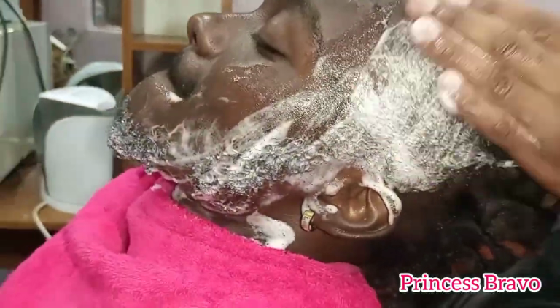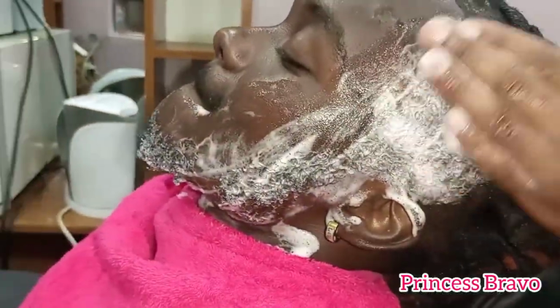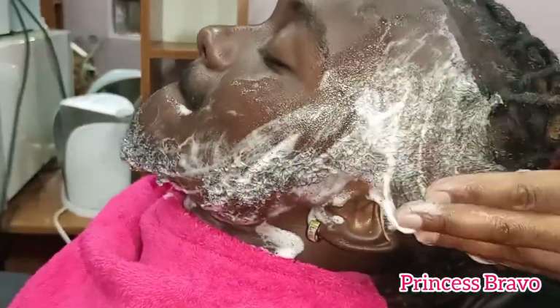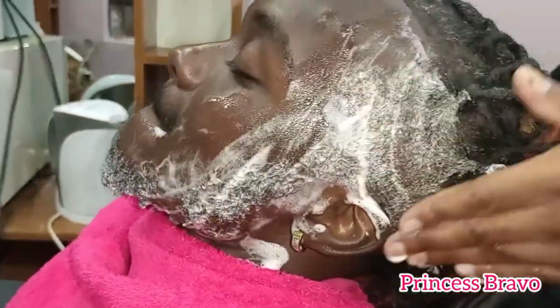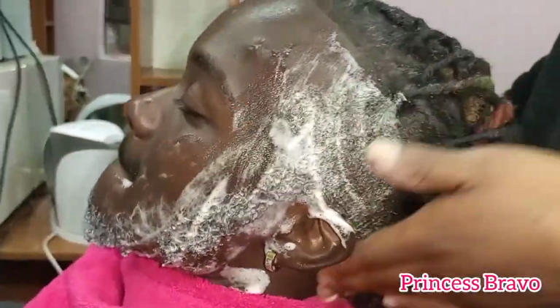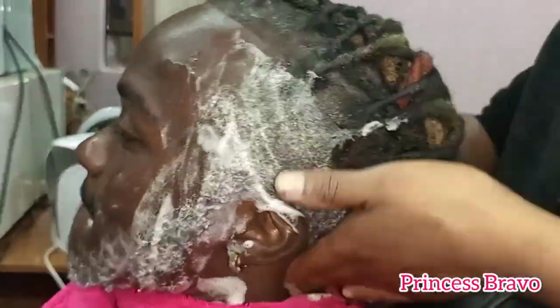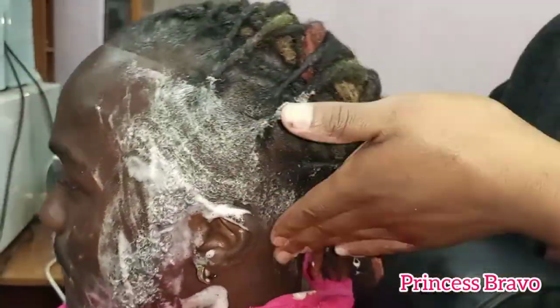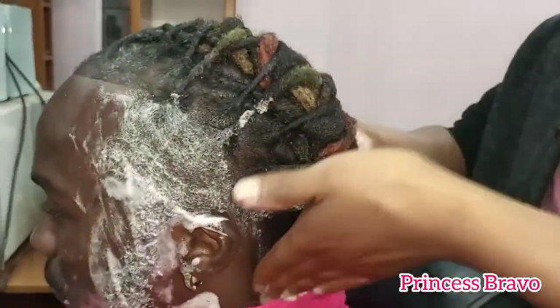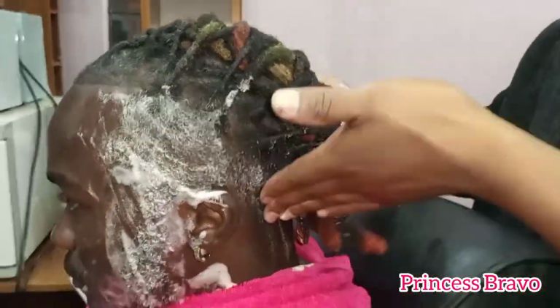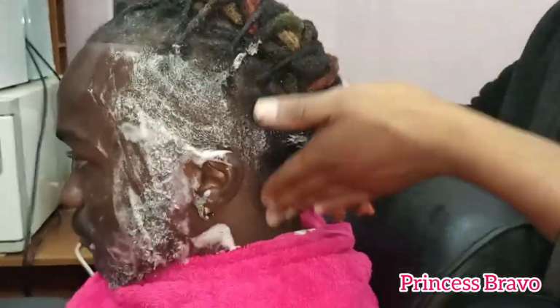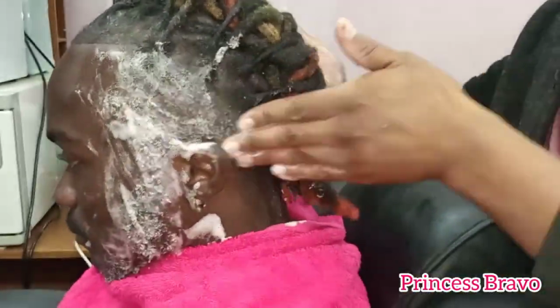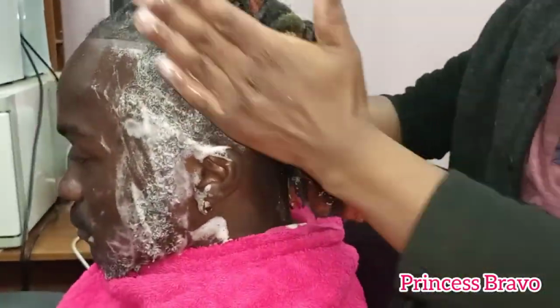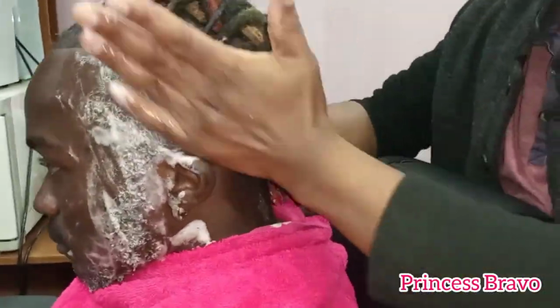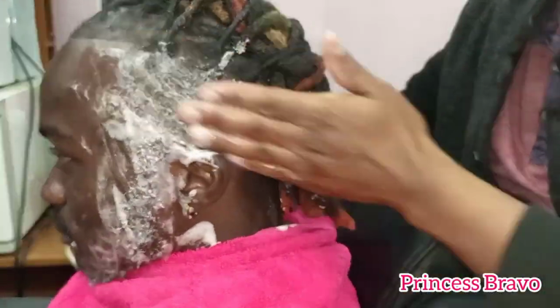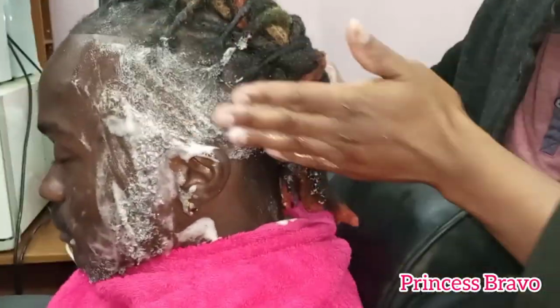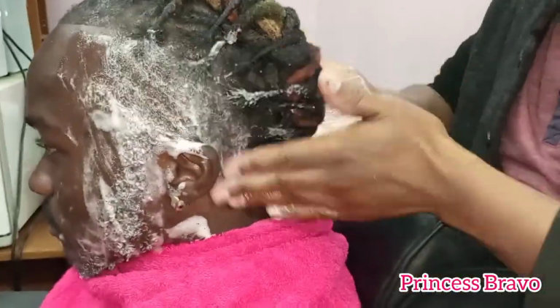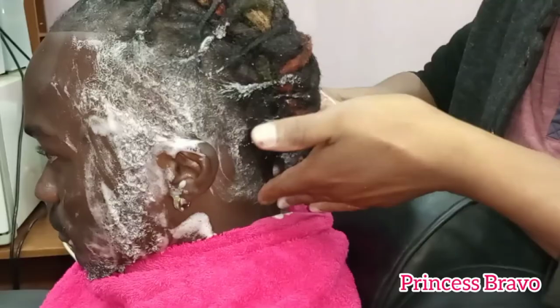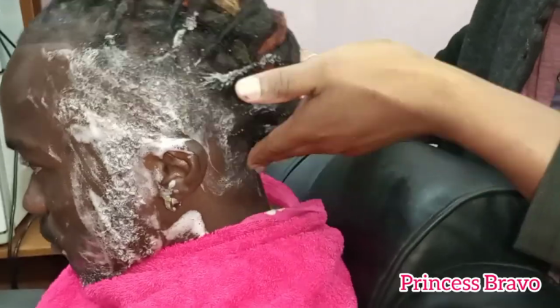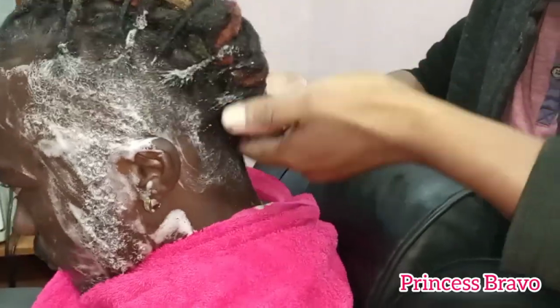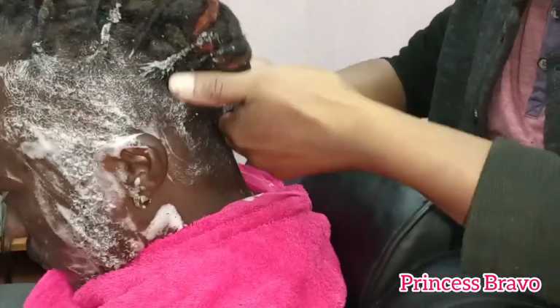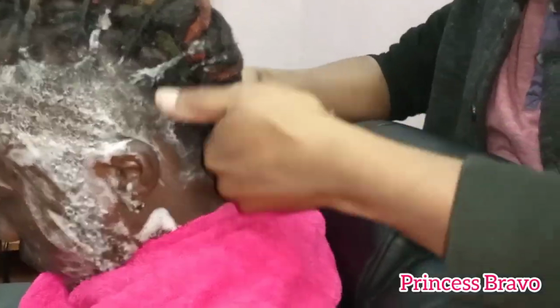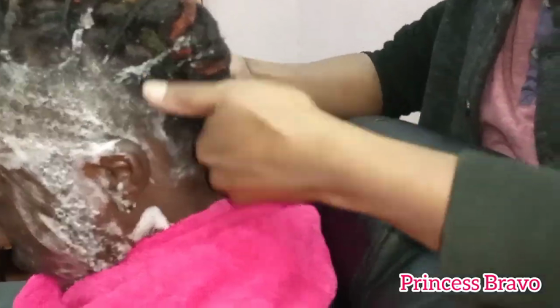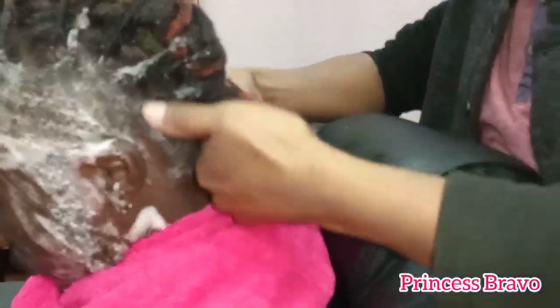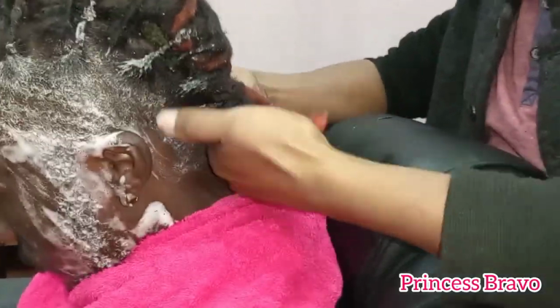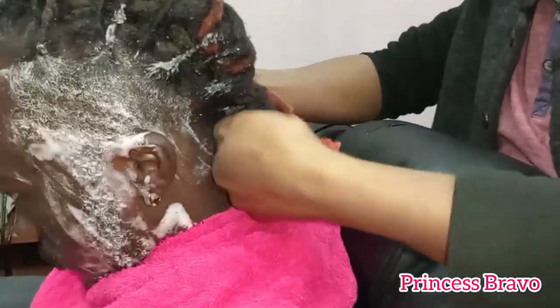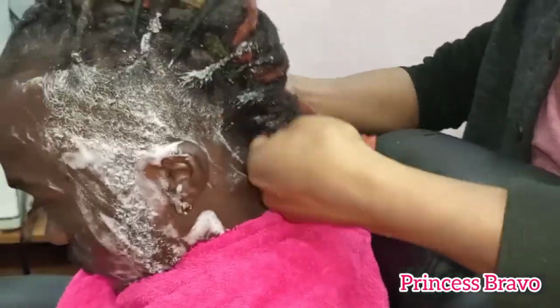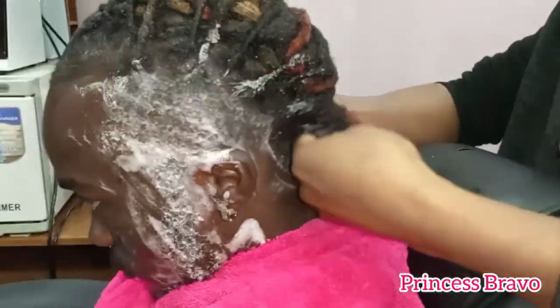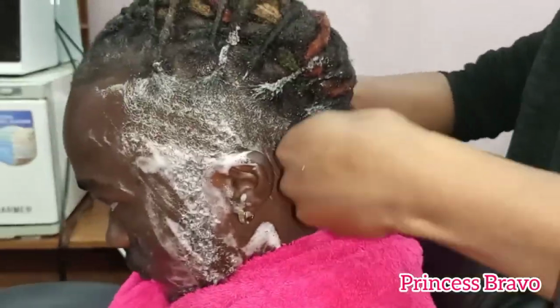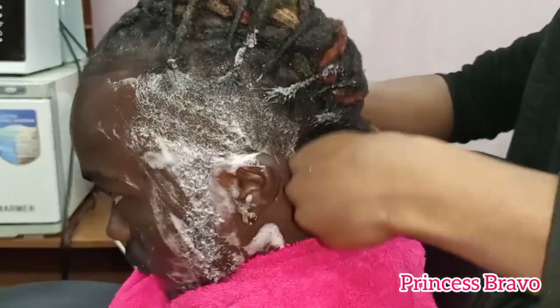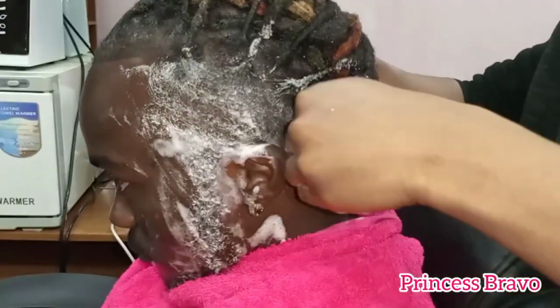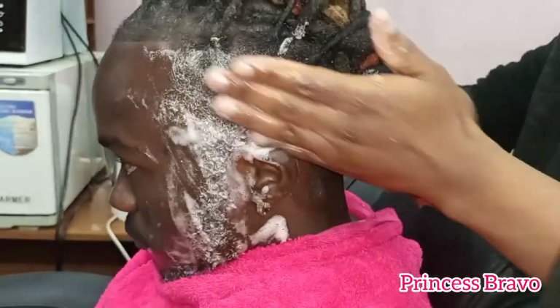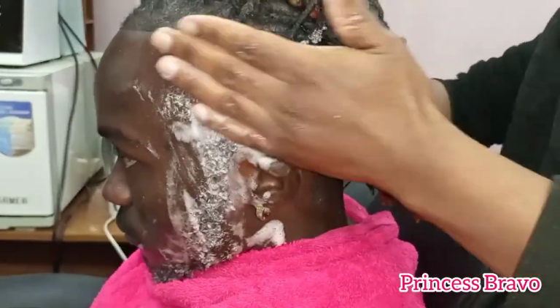Here we have hubby's beard and hairline being shampooed to make sure everything is nice and clean.